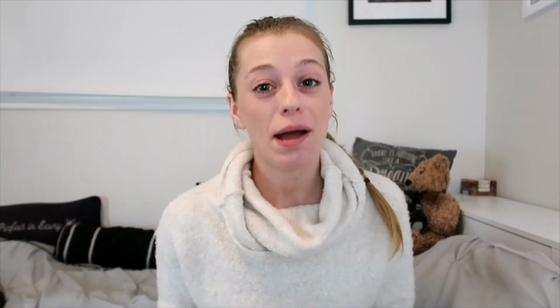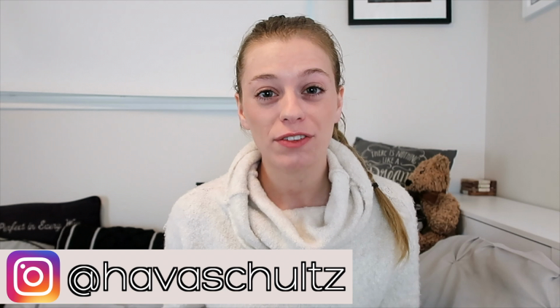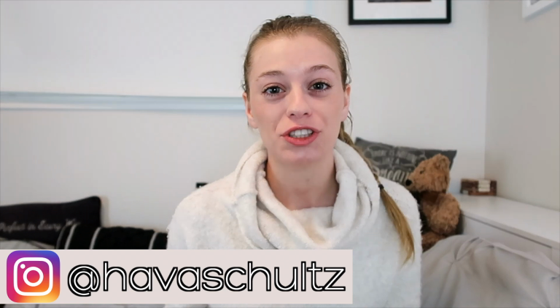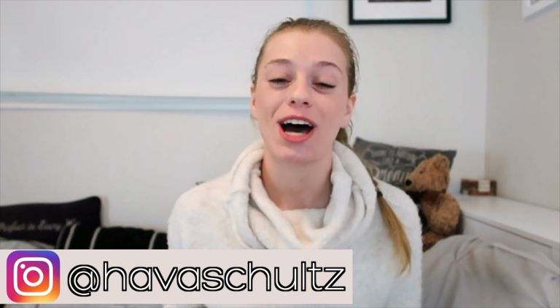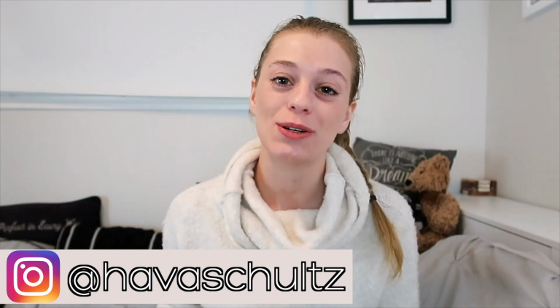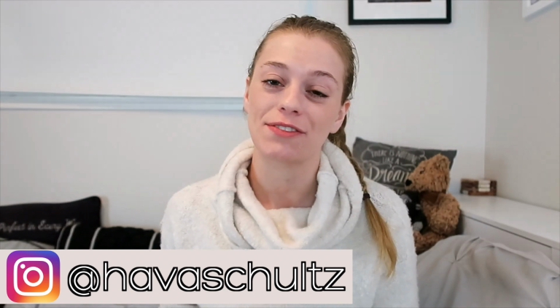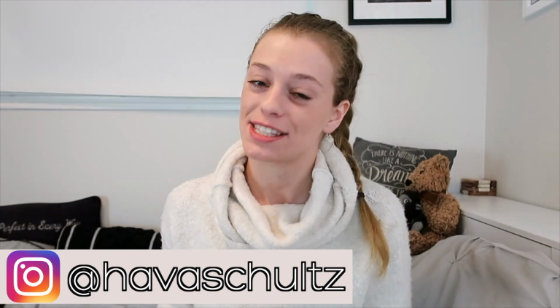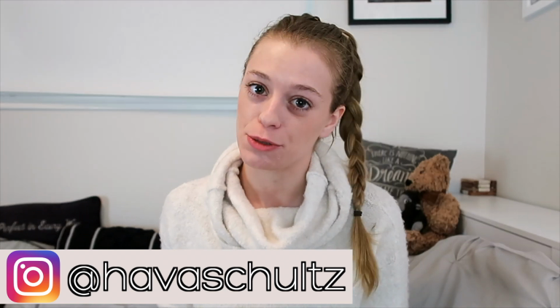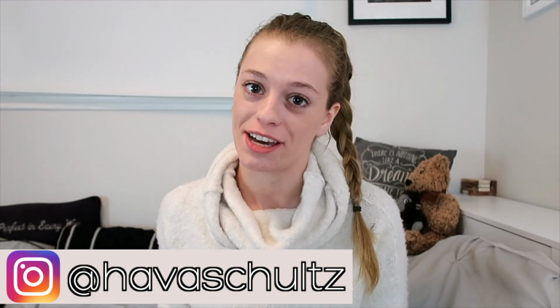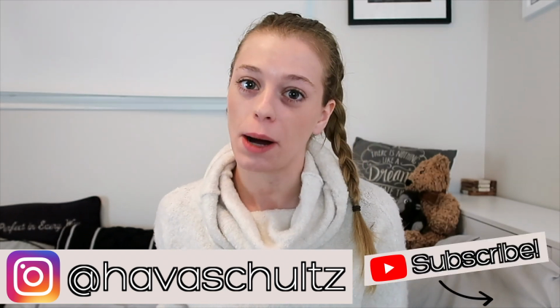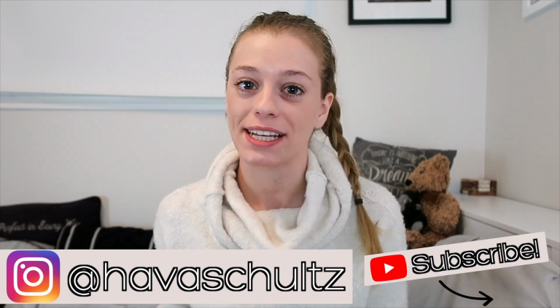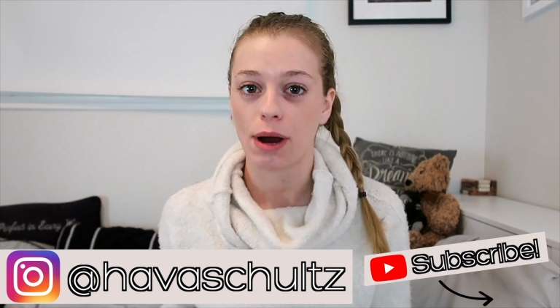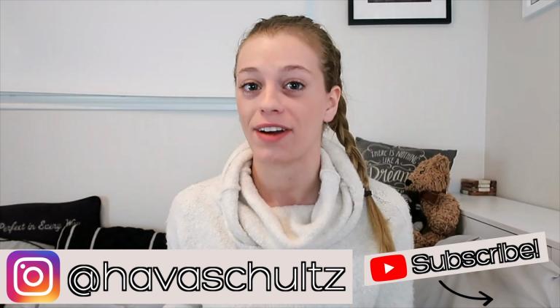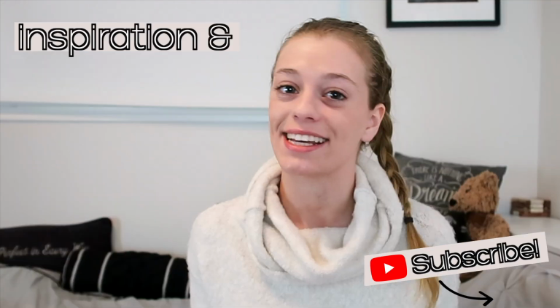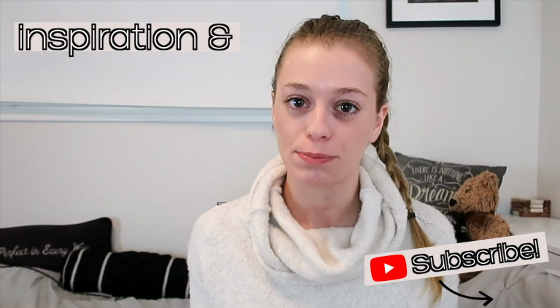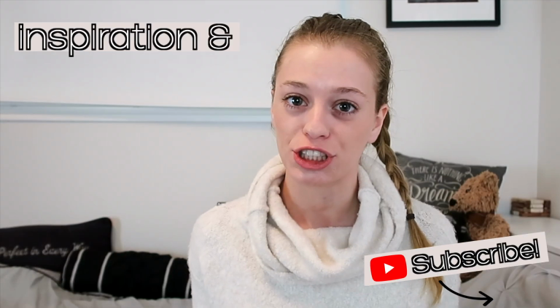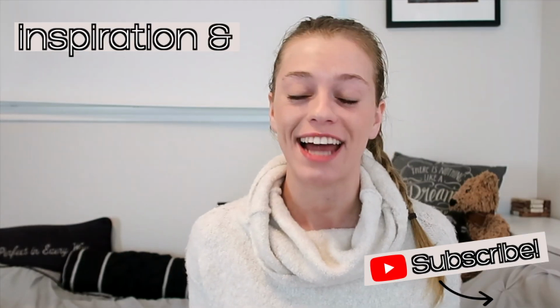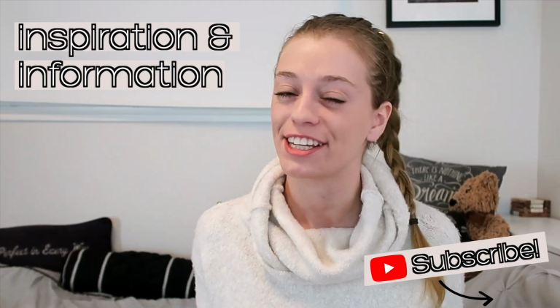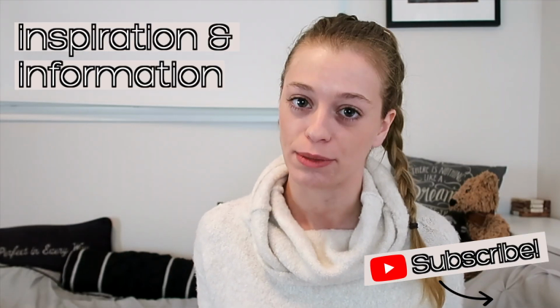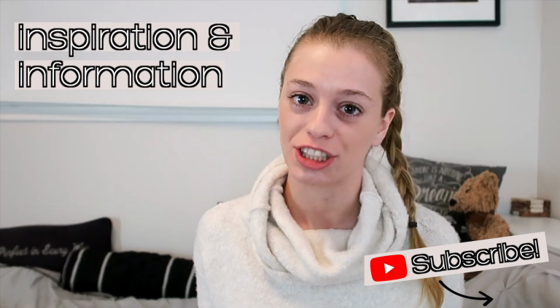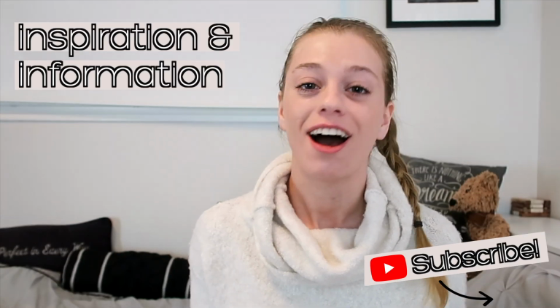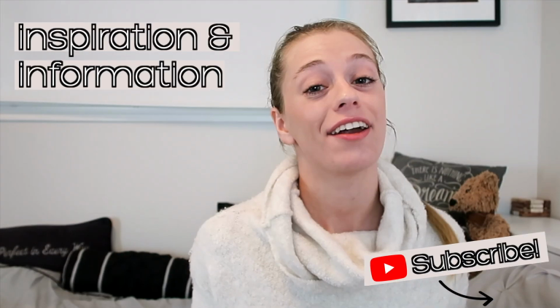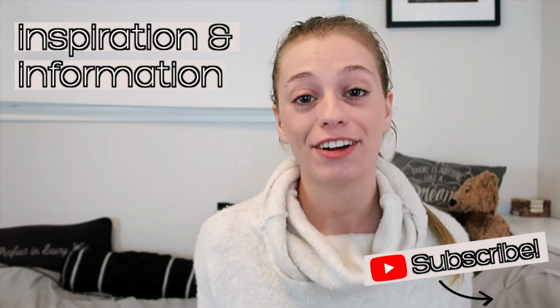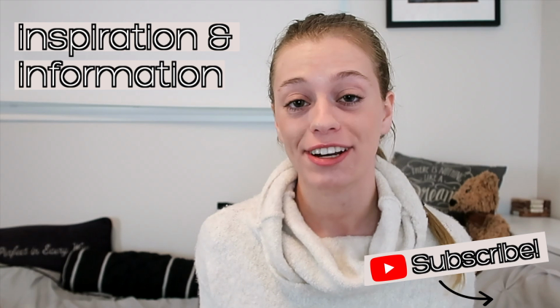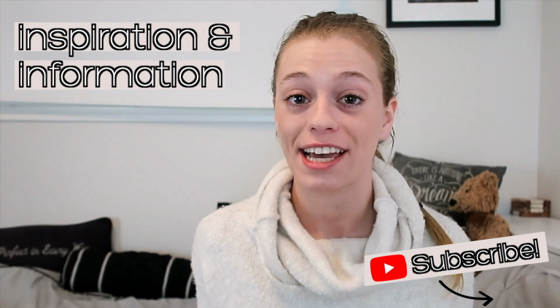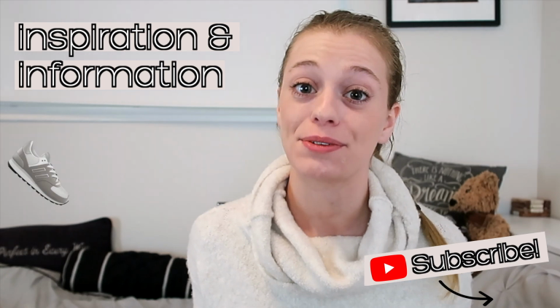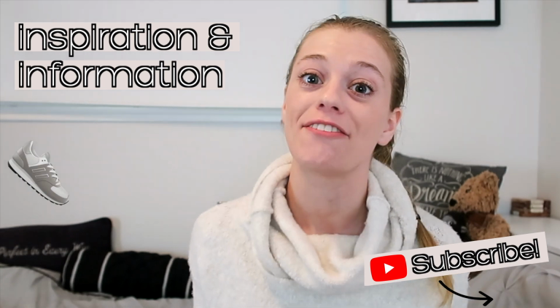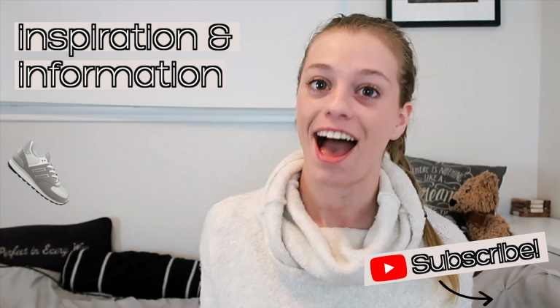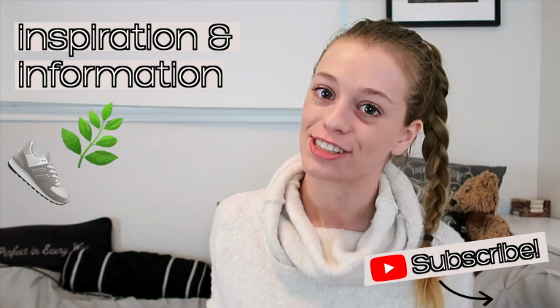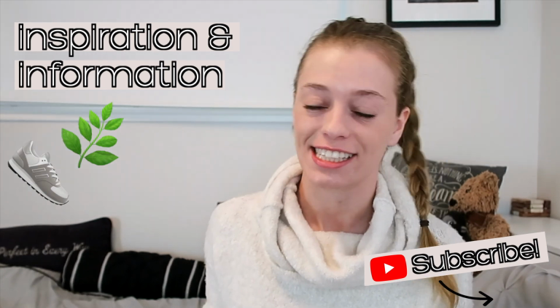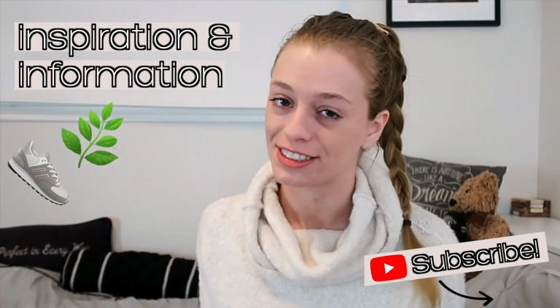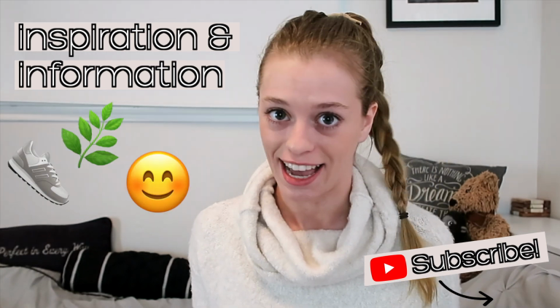I'm Hava Schultz, the host of this YouTube channel — a place where I provide inspiration and information on how to create a life you love every single day.